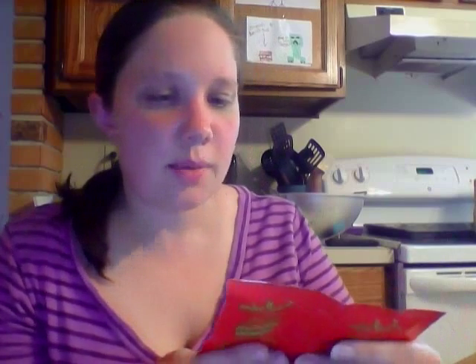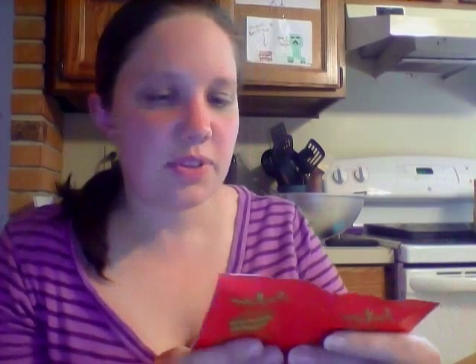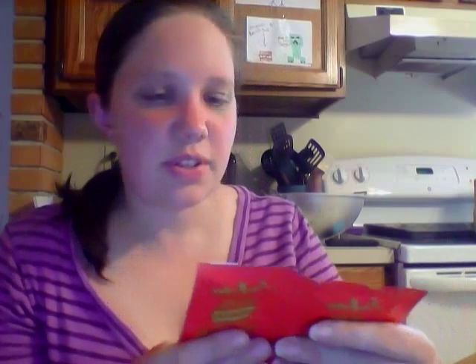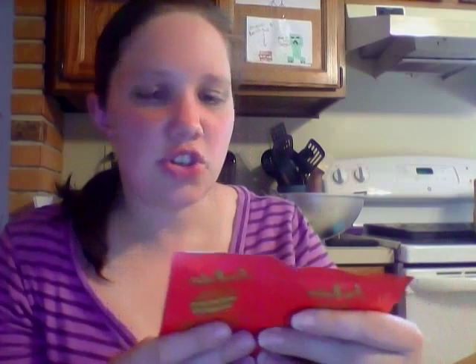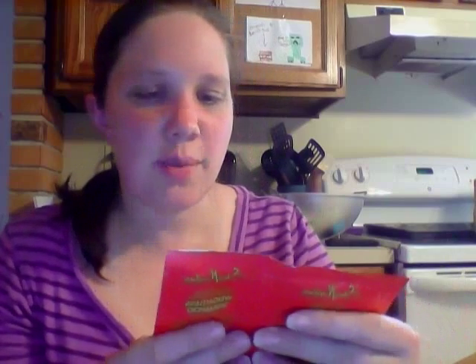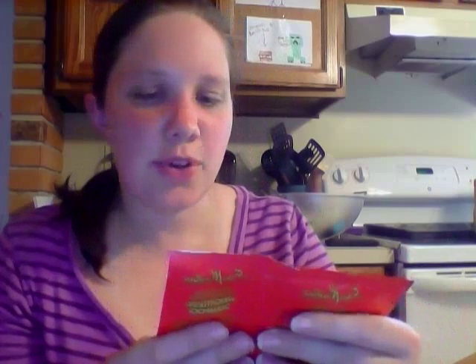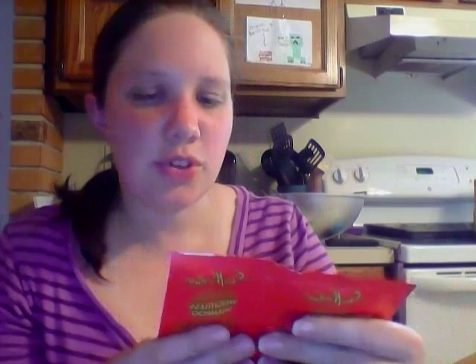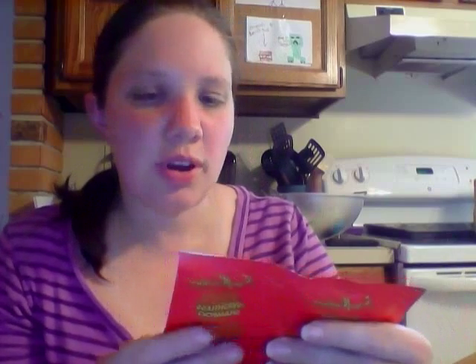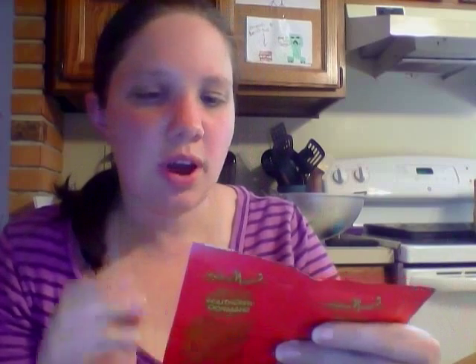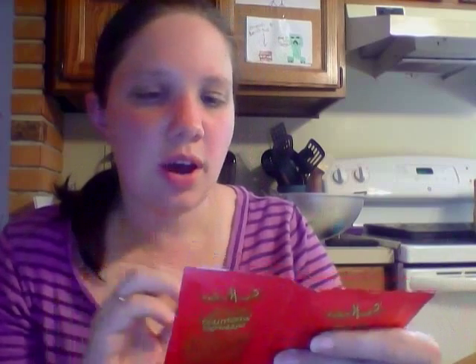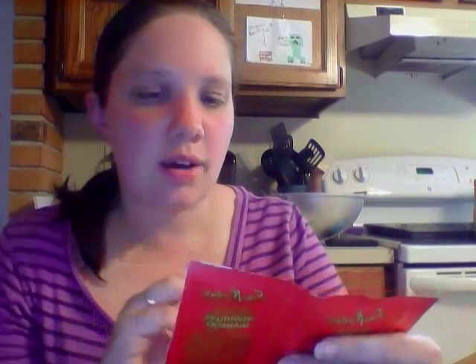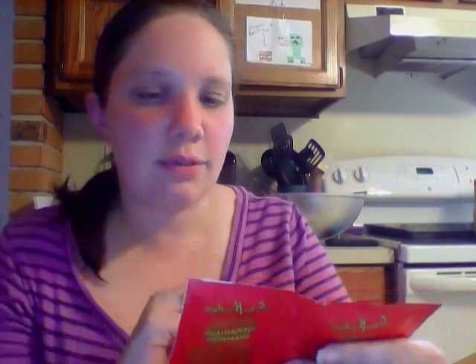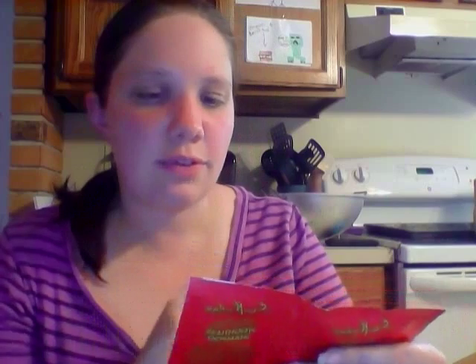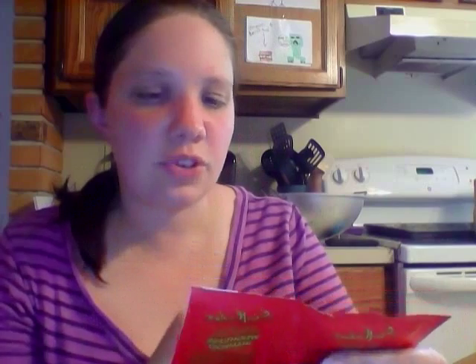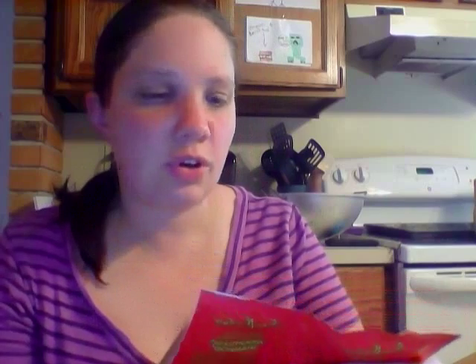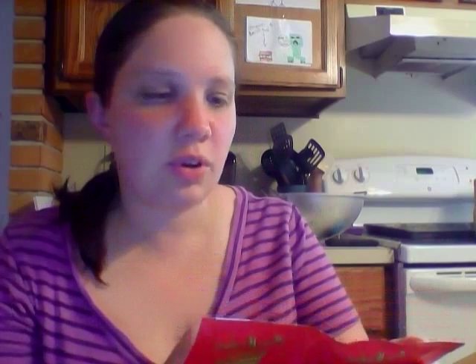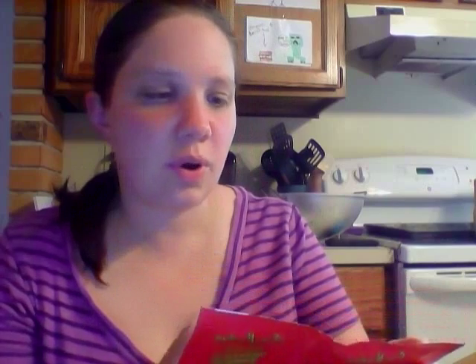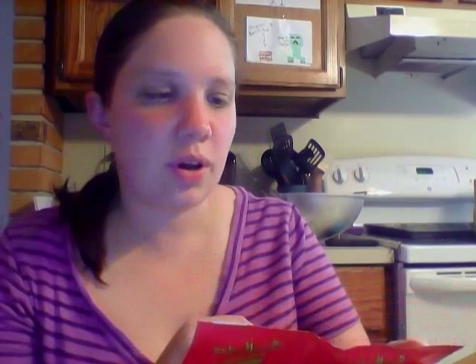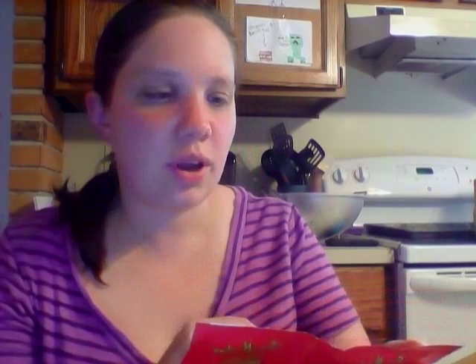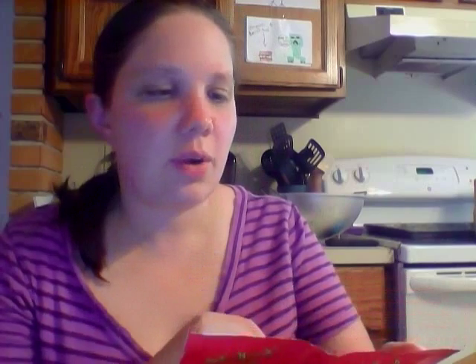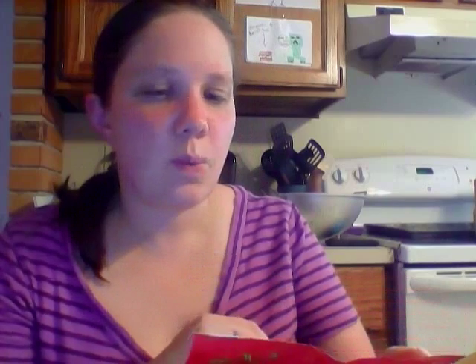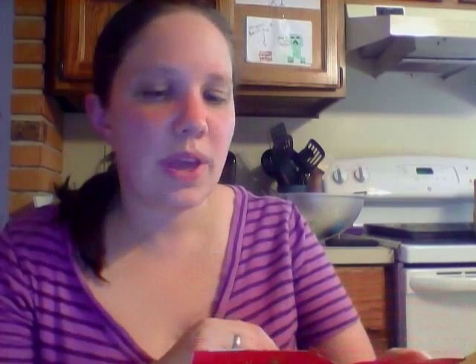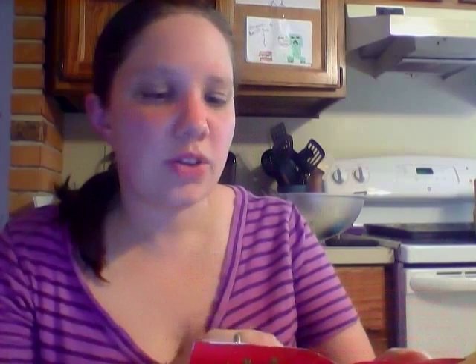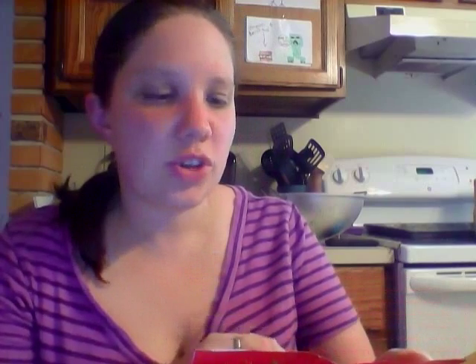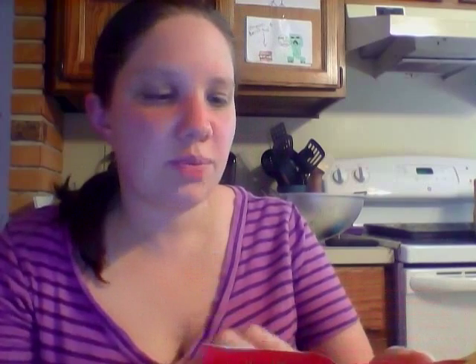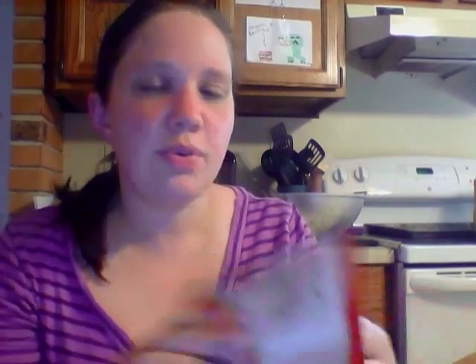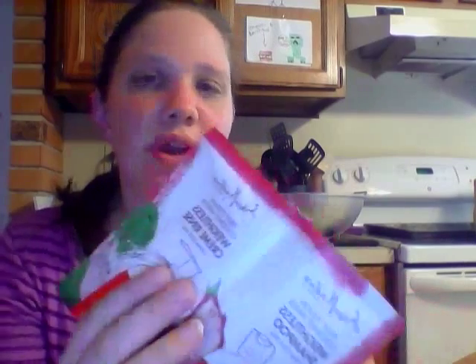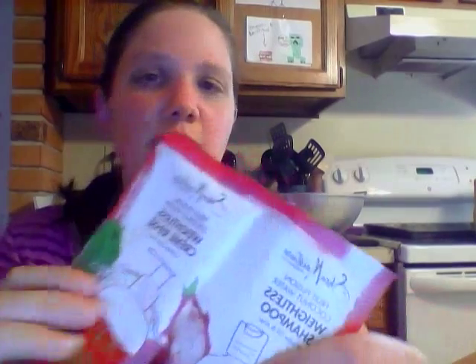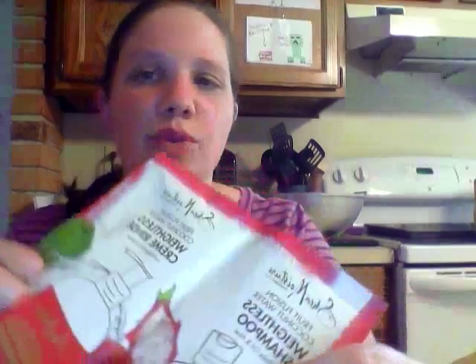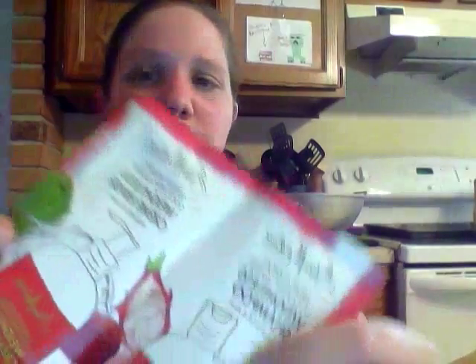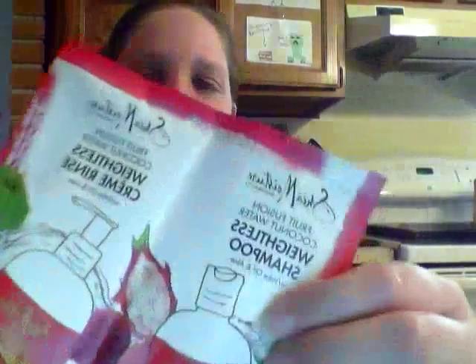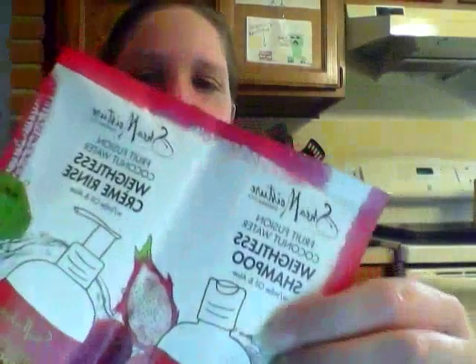So this is Shea Moisture Fruit Fusion Coconut Water Weightless Shampoo and Cream Rinse.